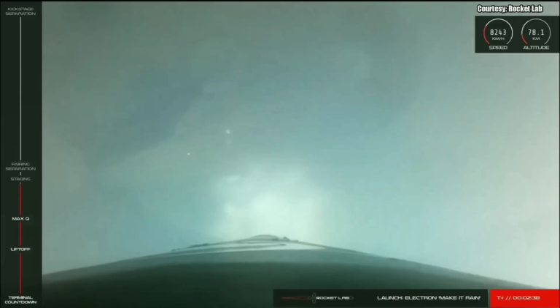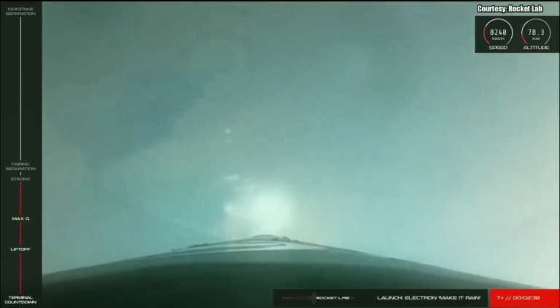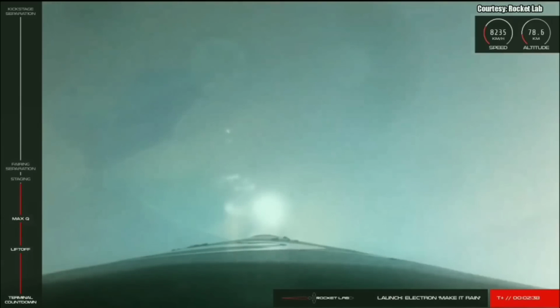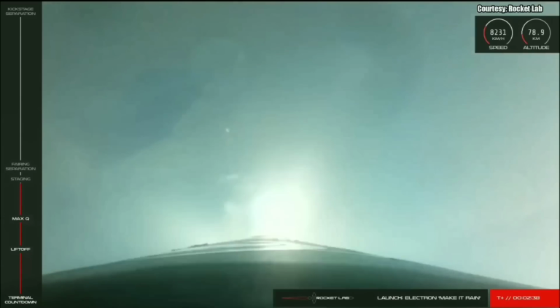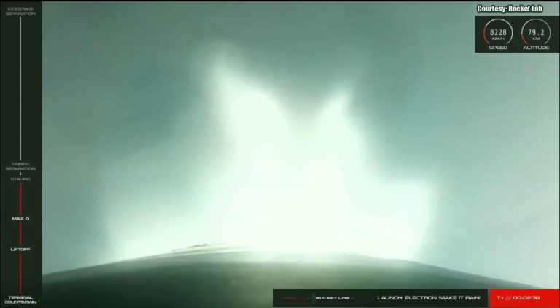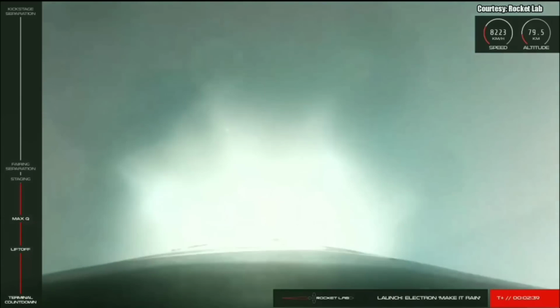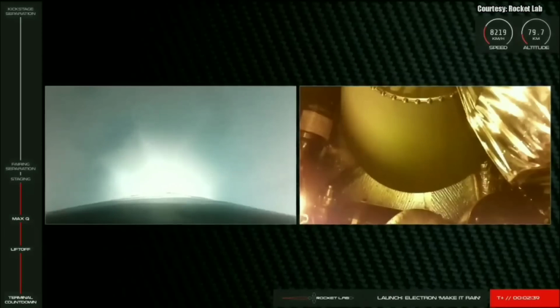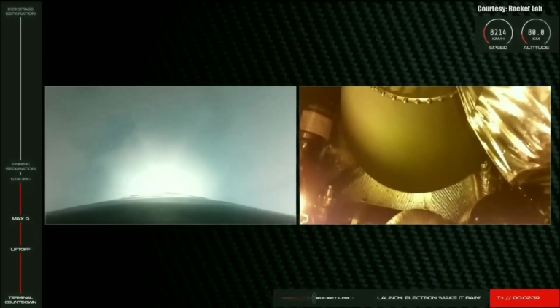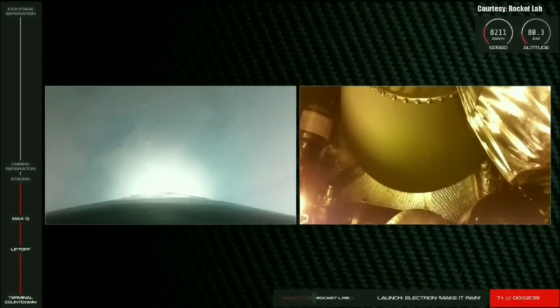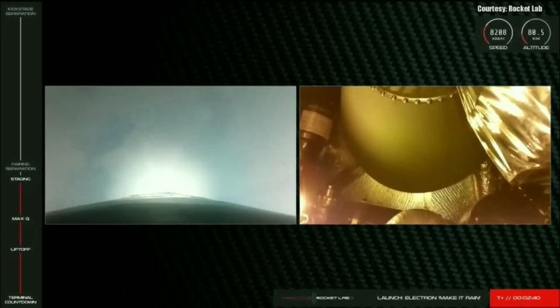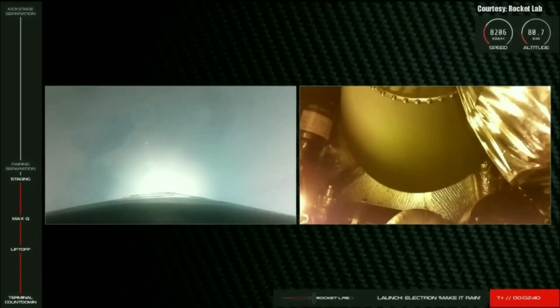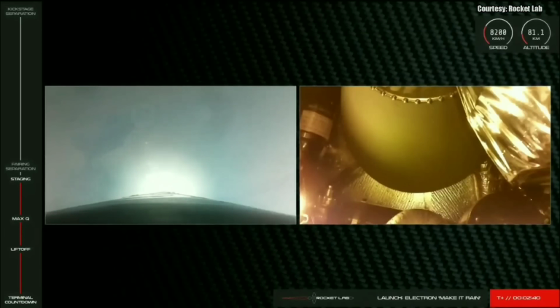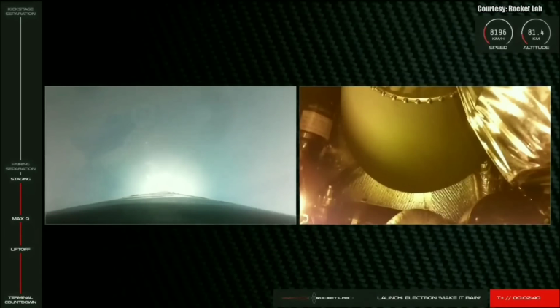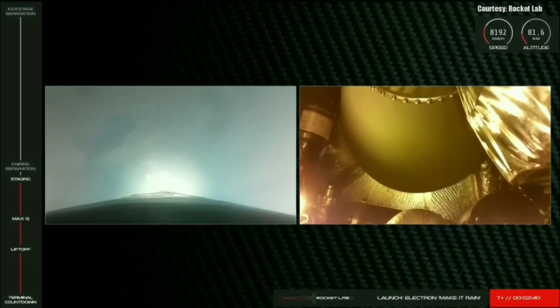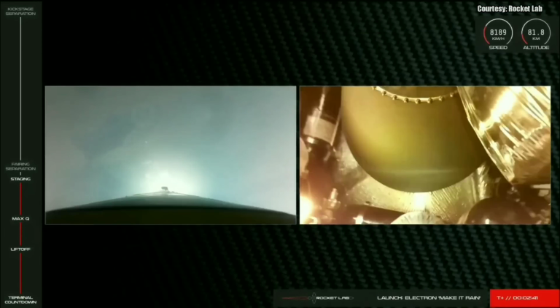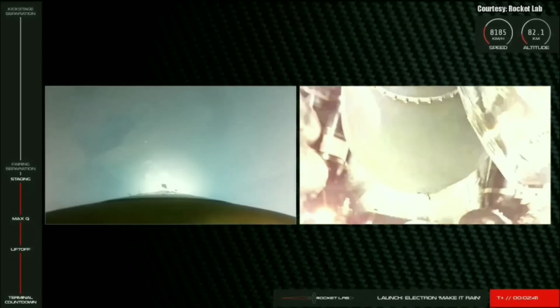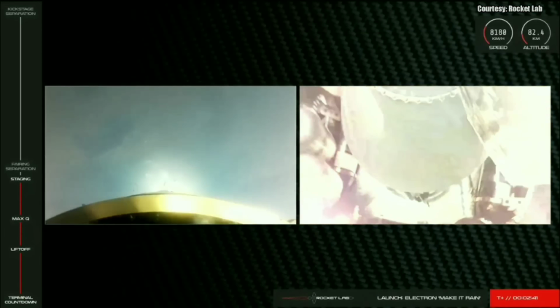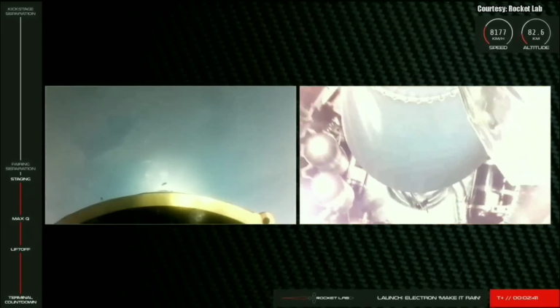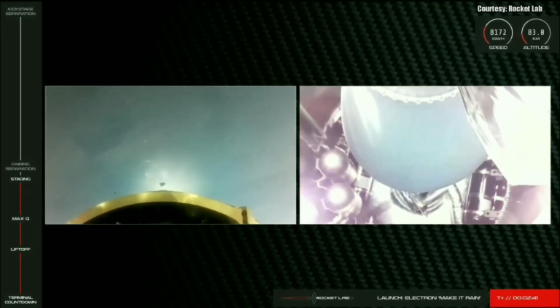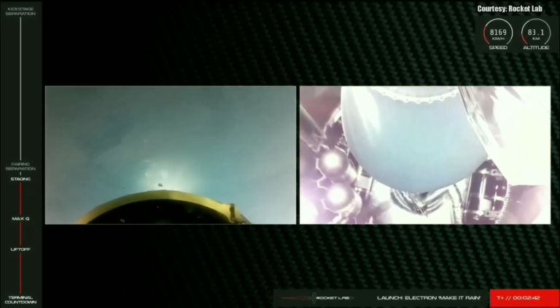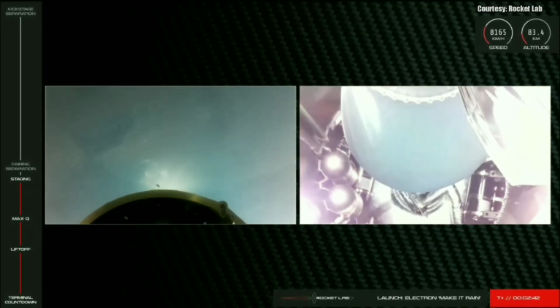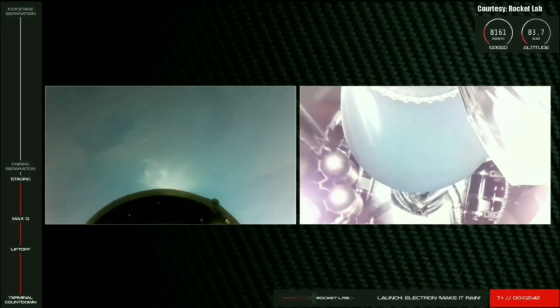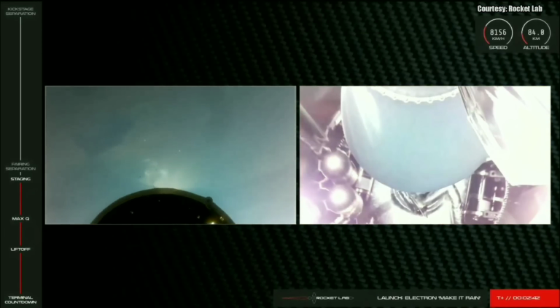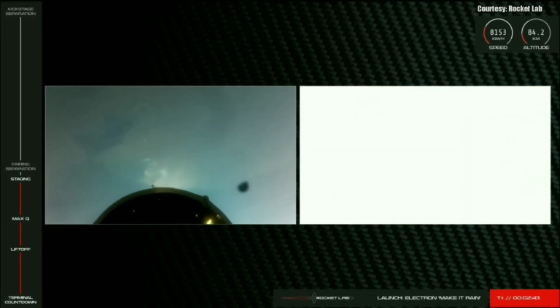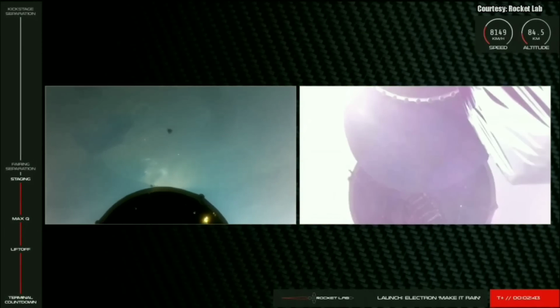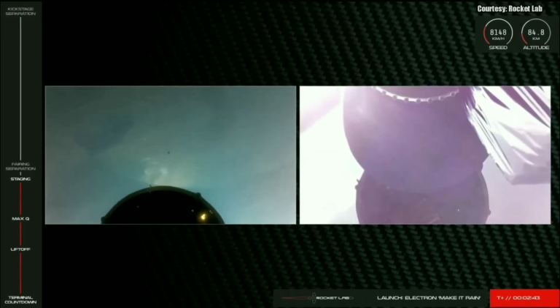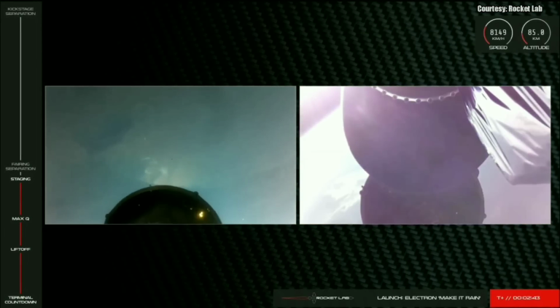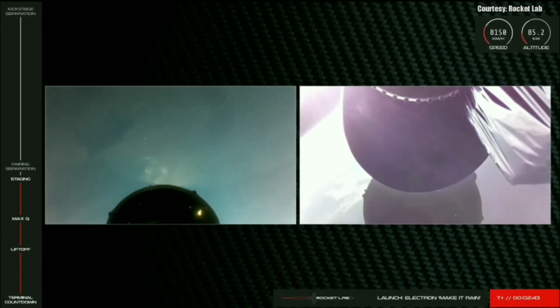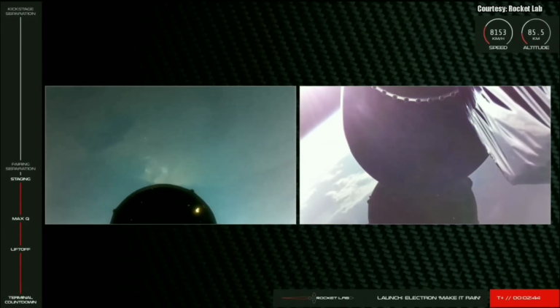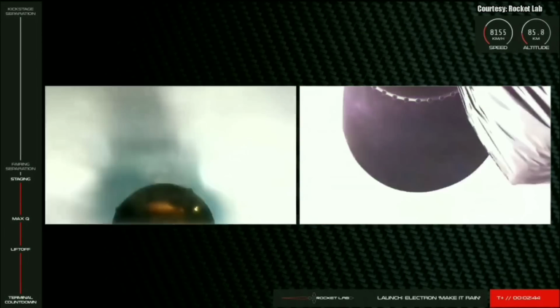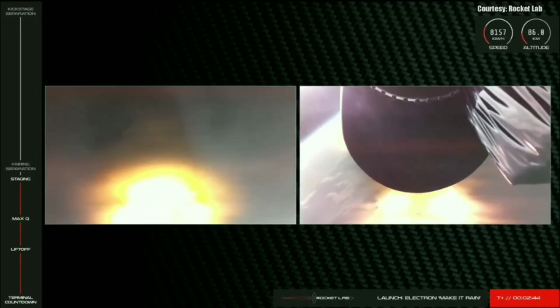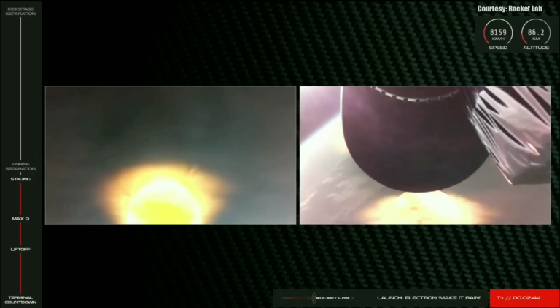Stage one MECO. Stage one MECO confirmed.